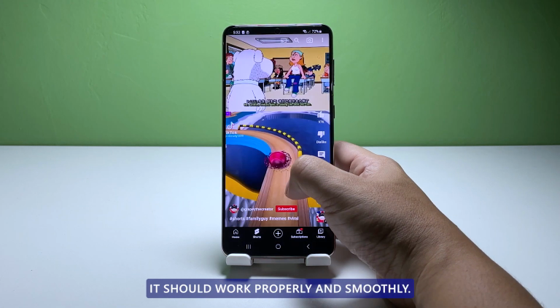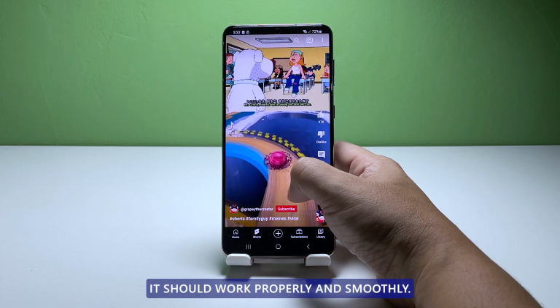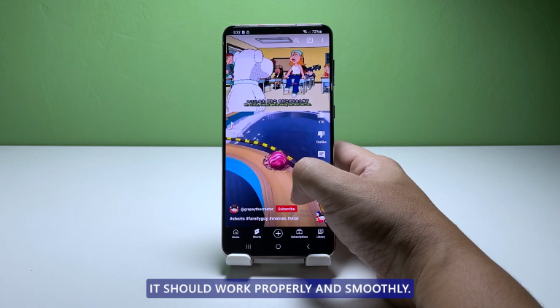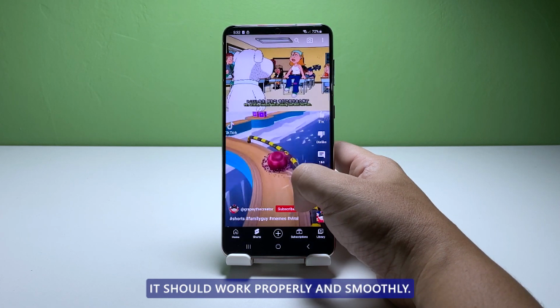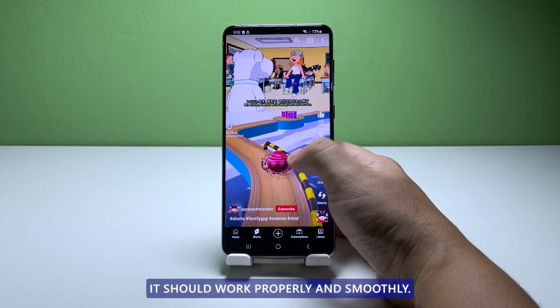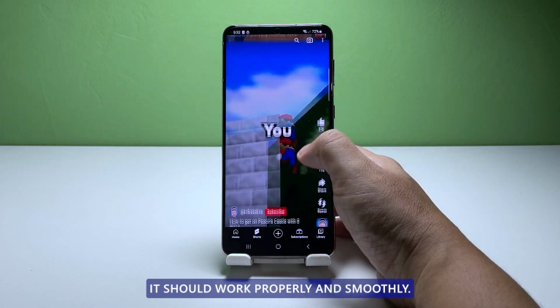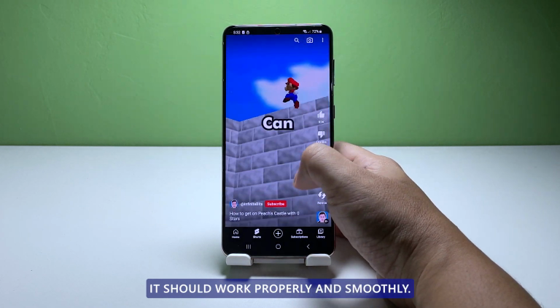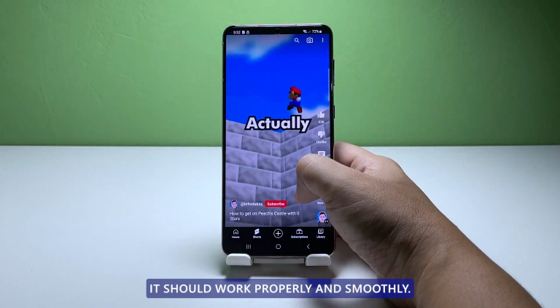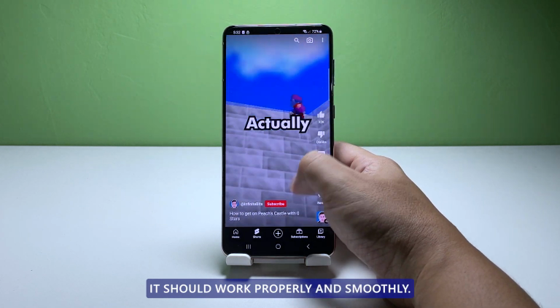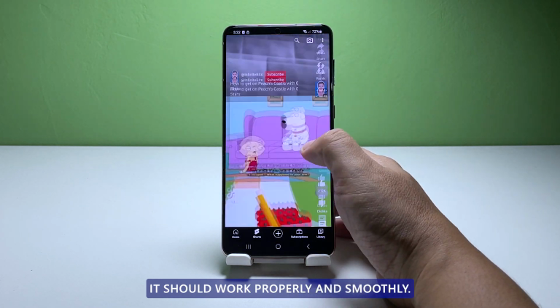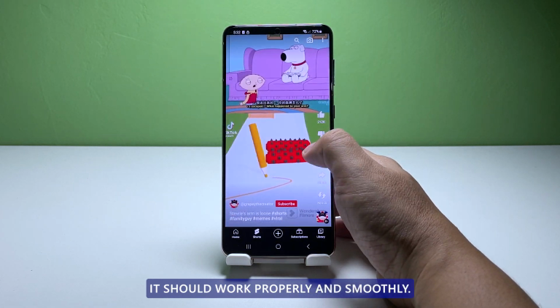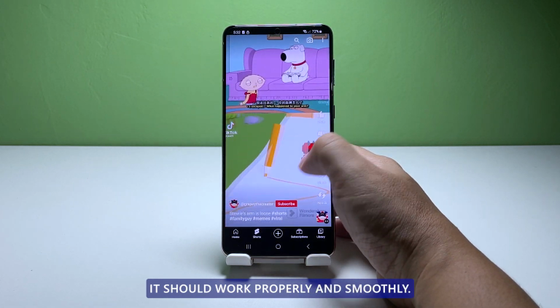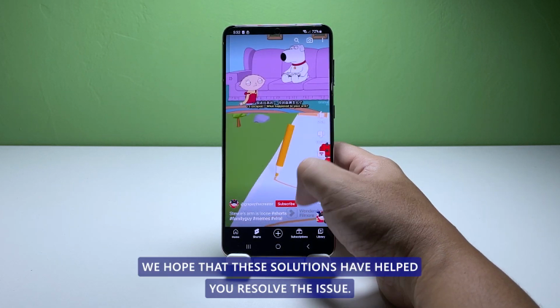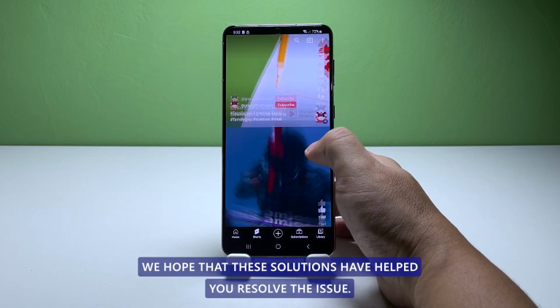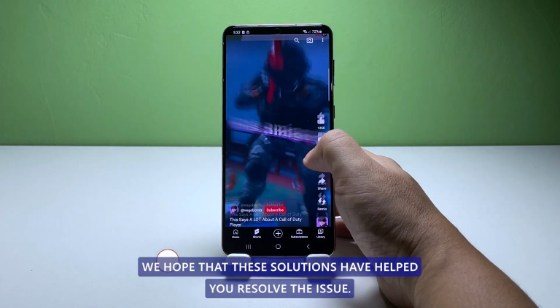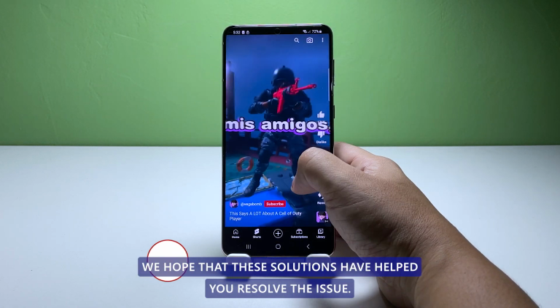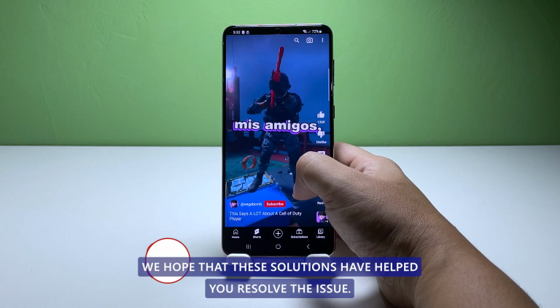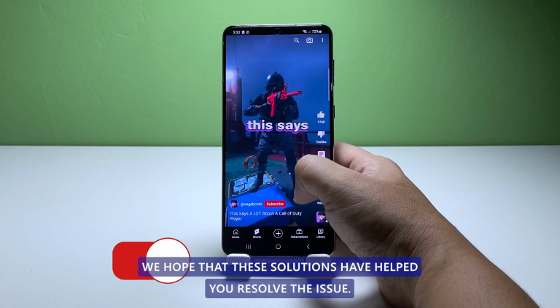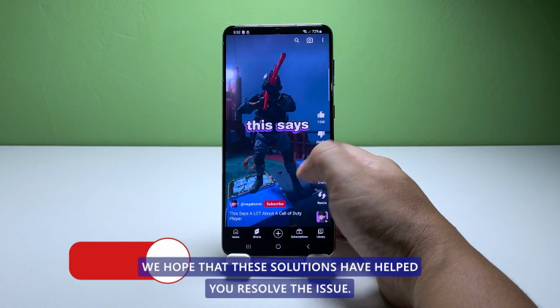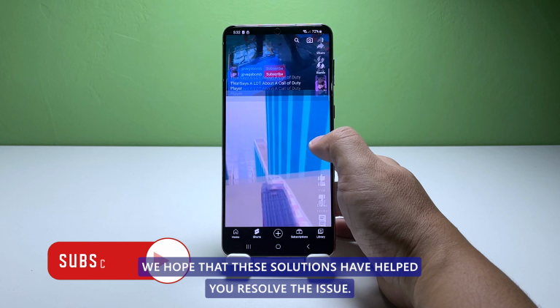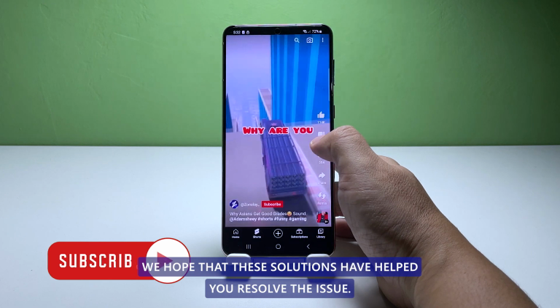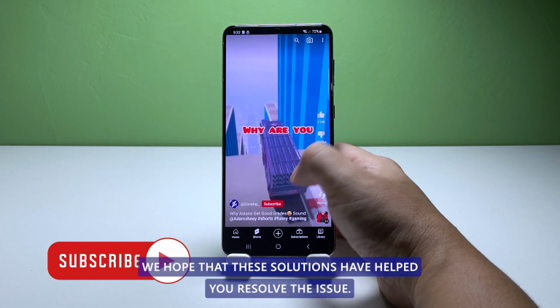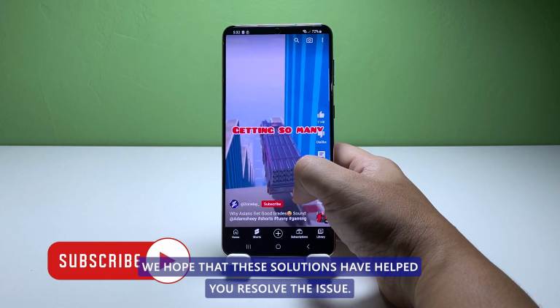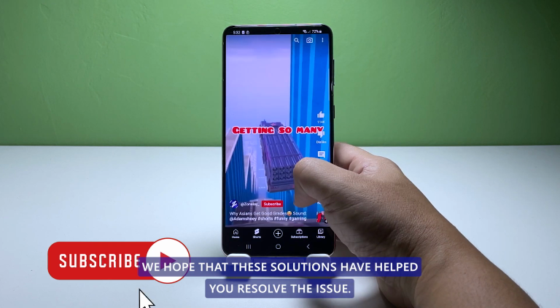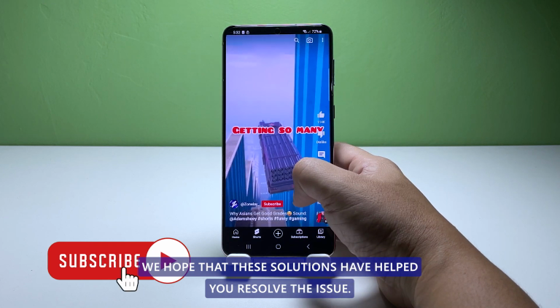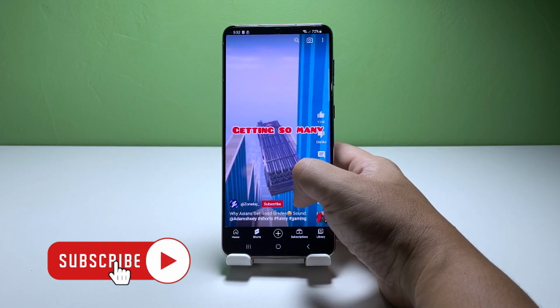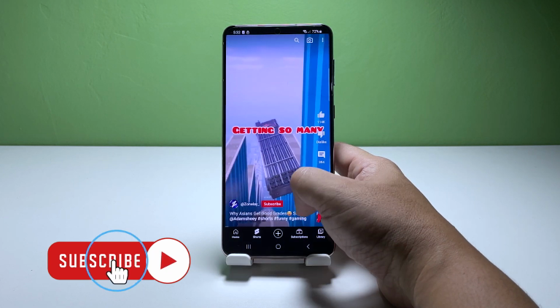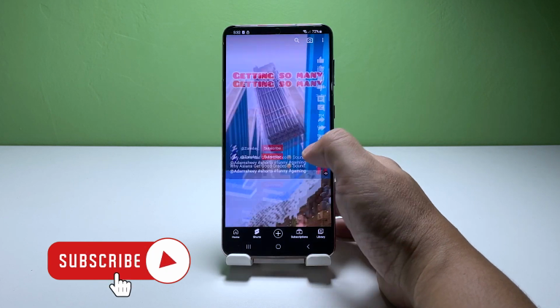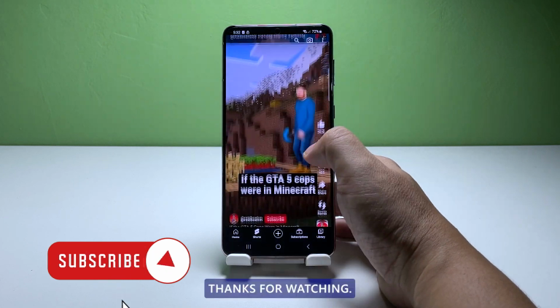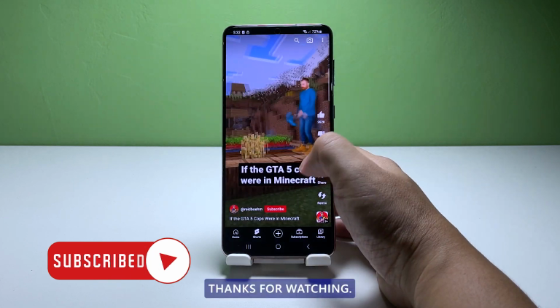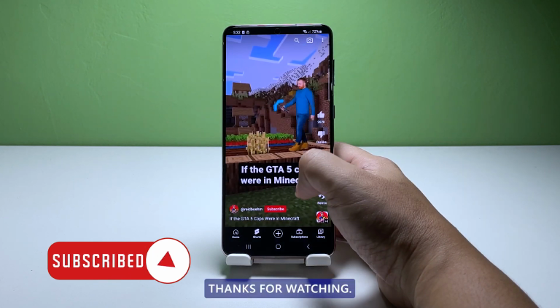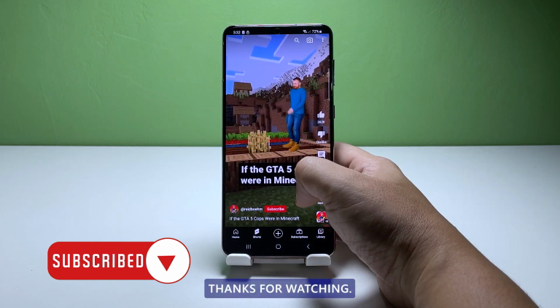We hope that these solutions have helped you resolve the issue. Thanks for watching.